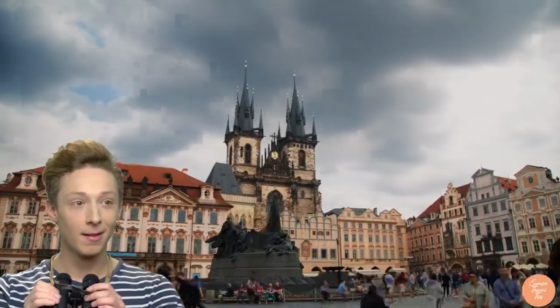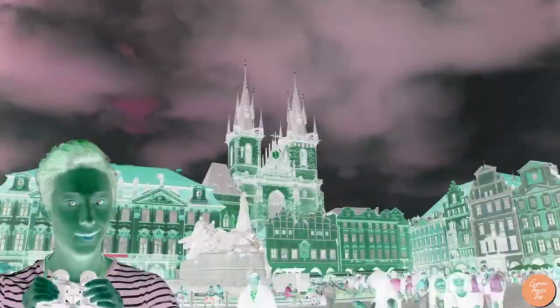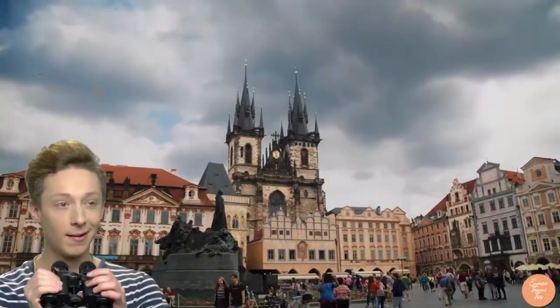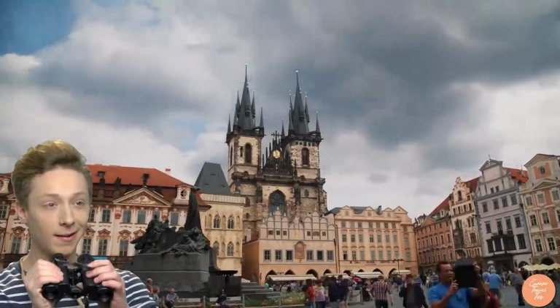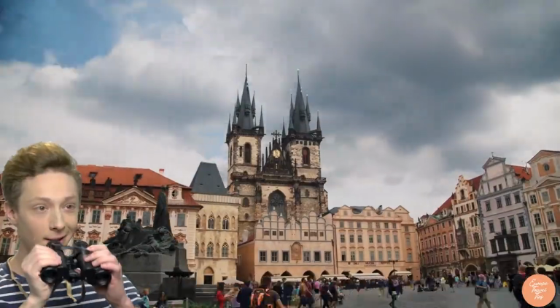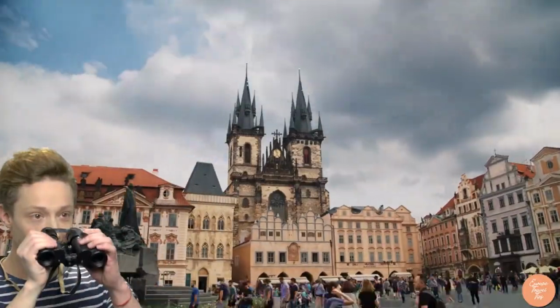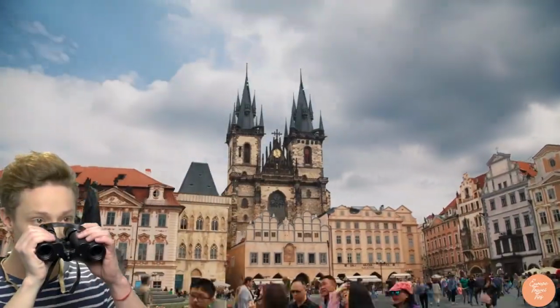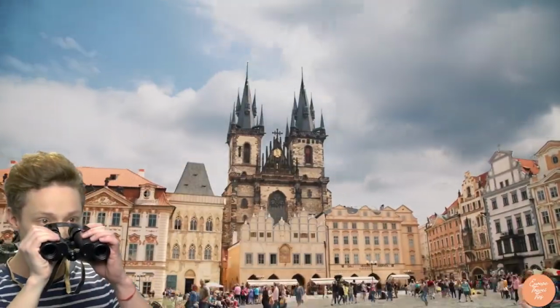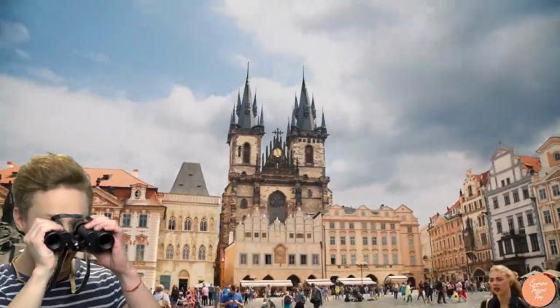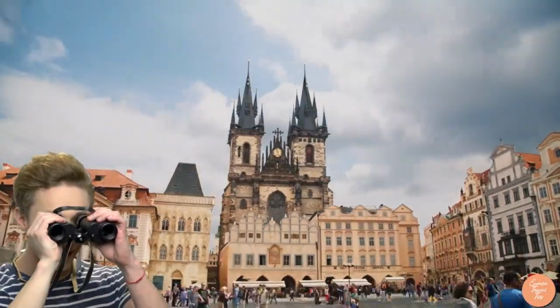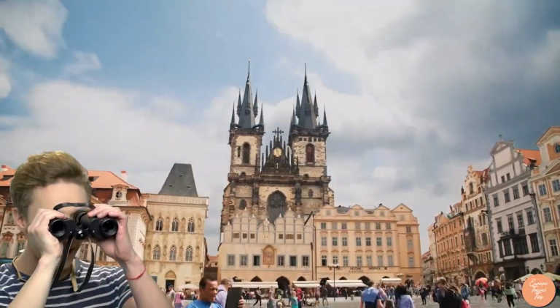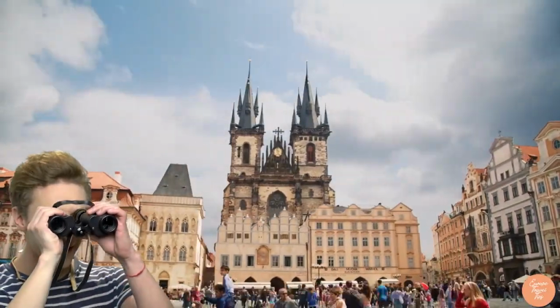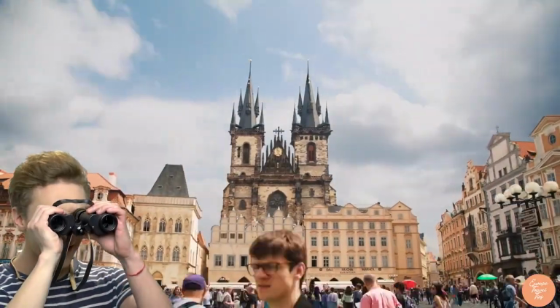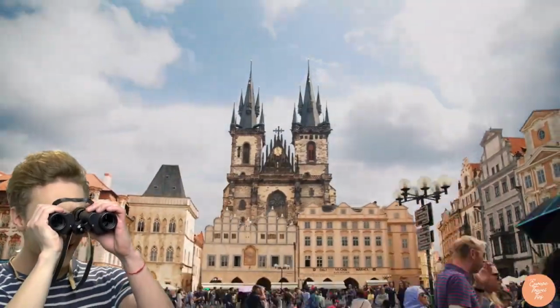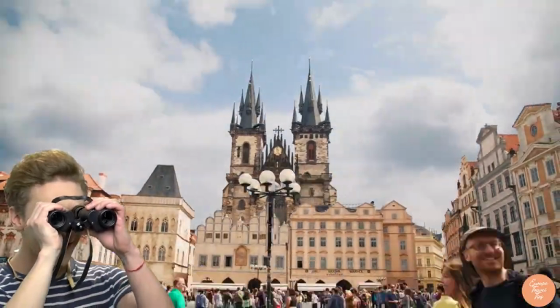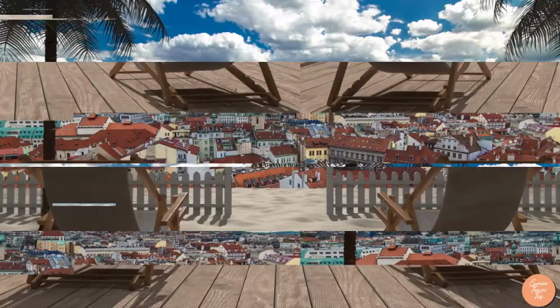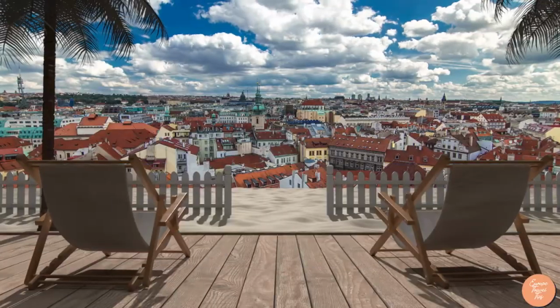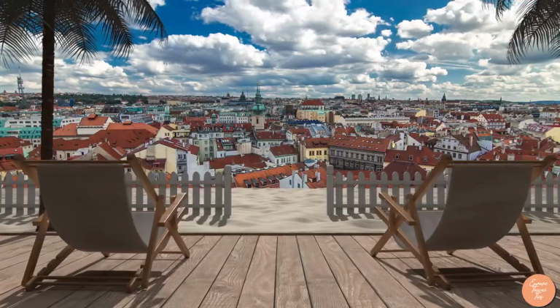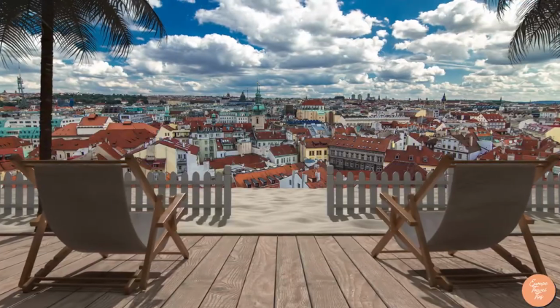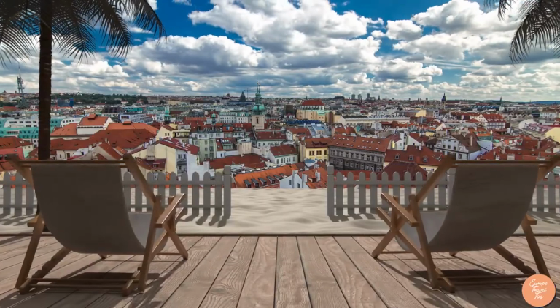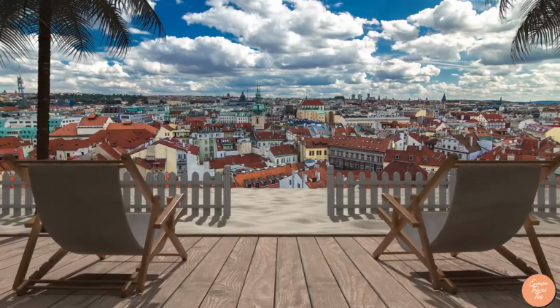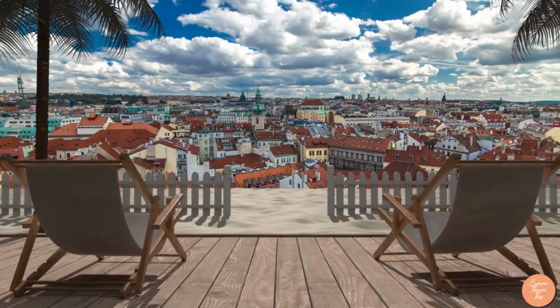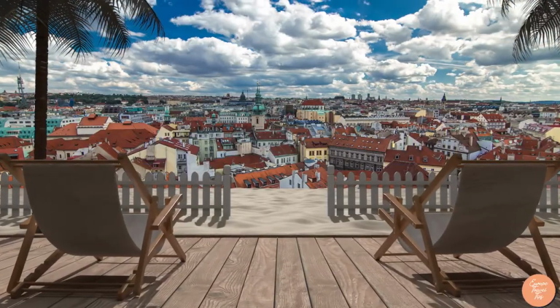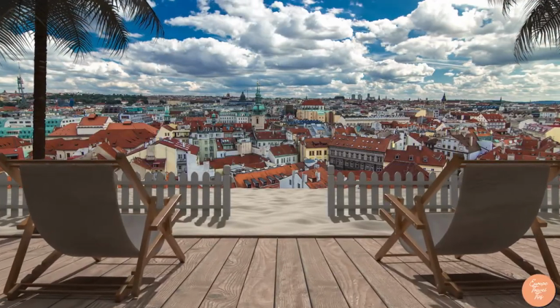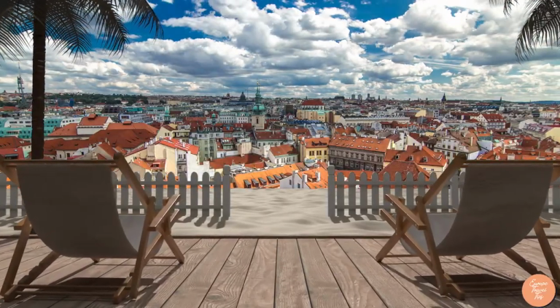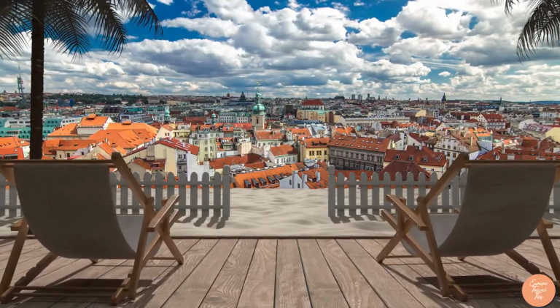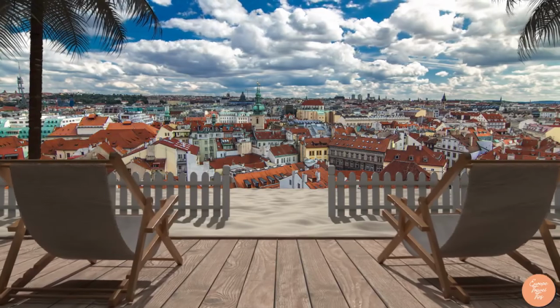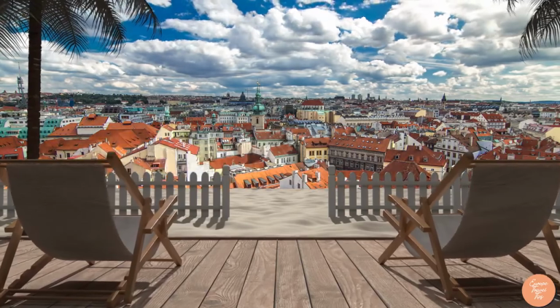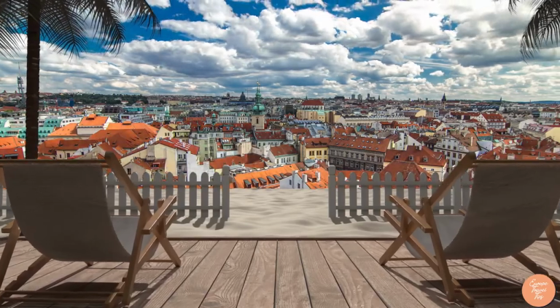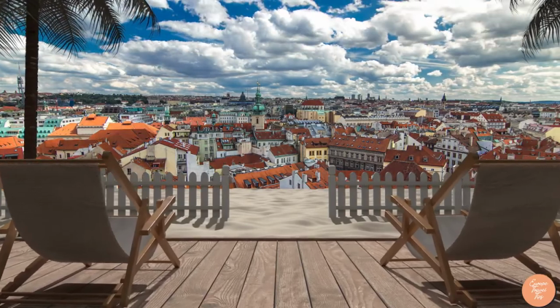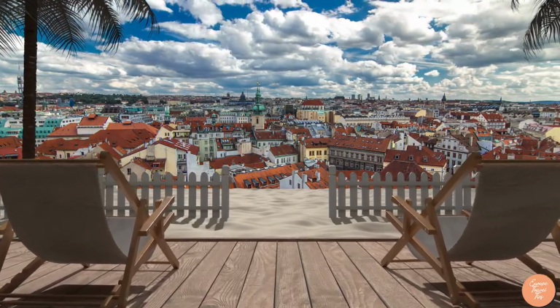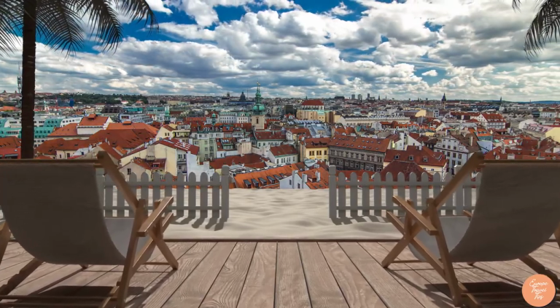Interested to find out what to do while you're in Prague? This video will take you on a tour of the city's top attractions.